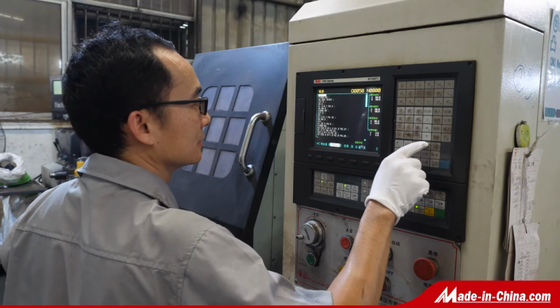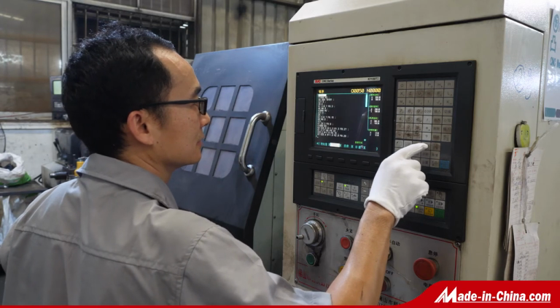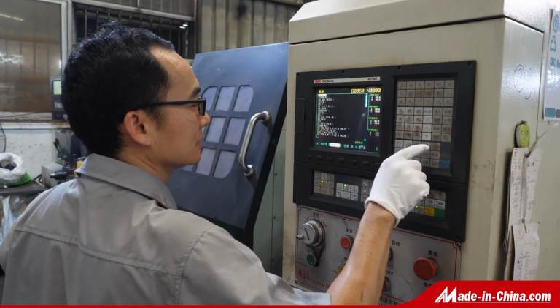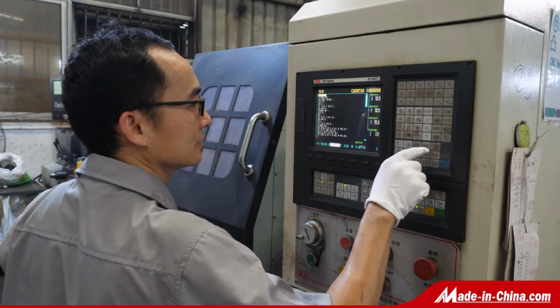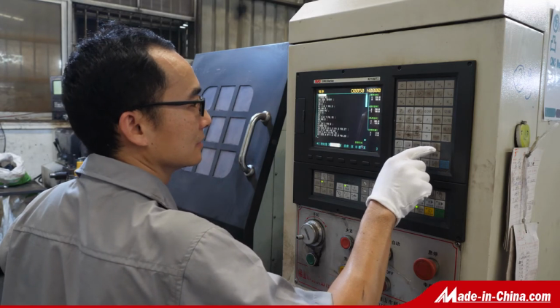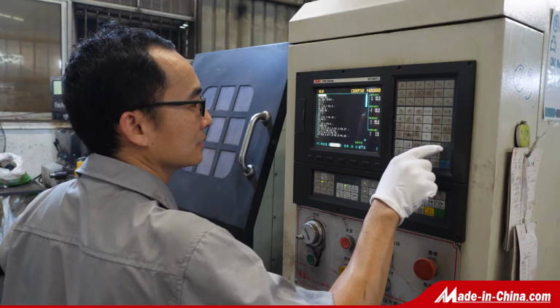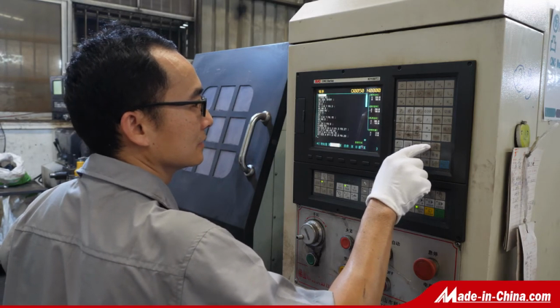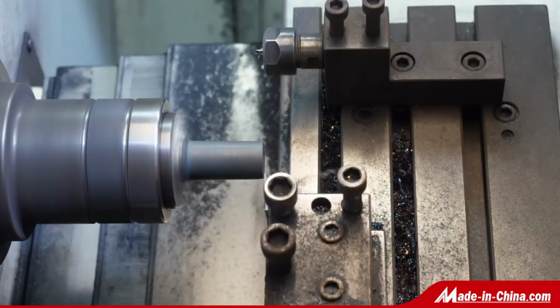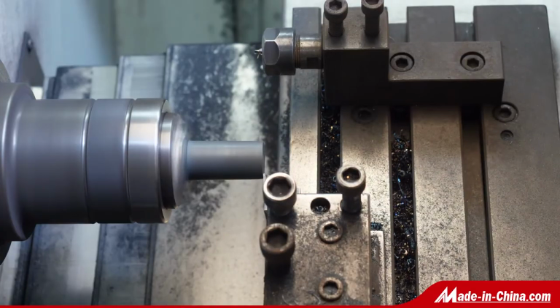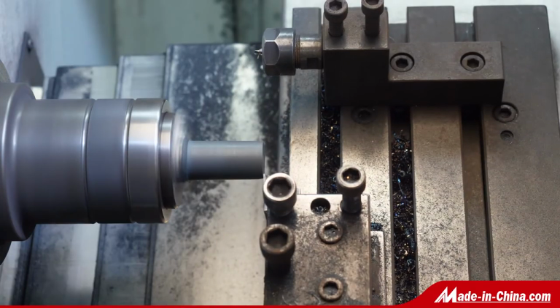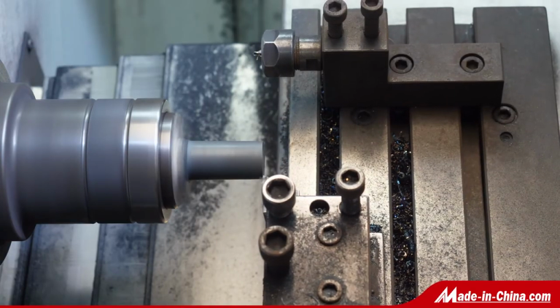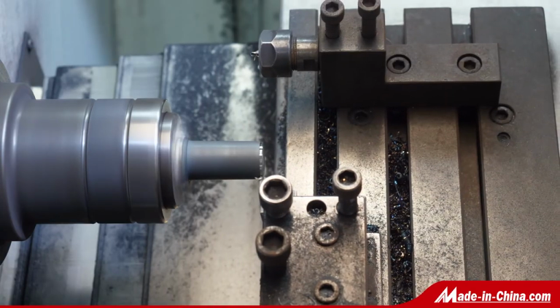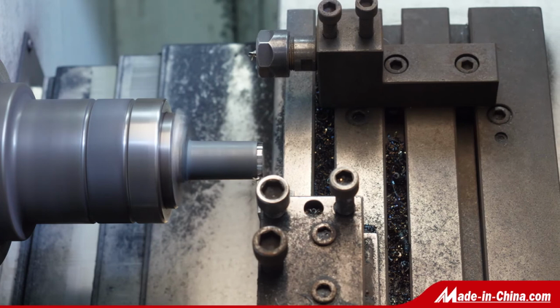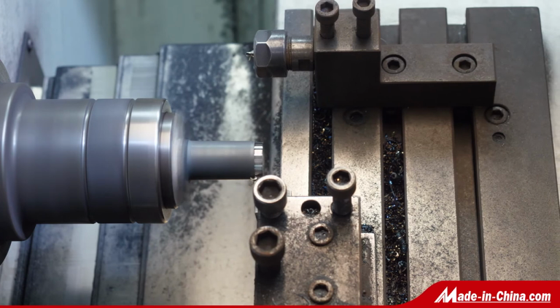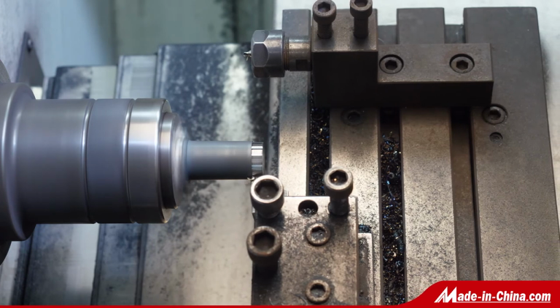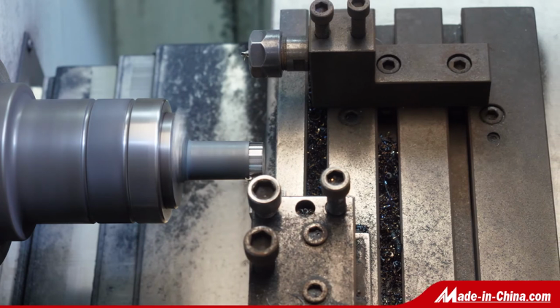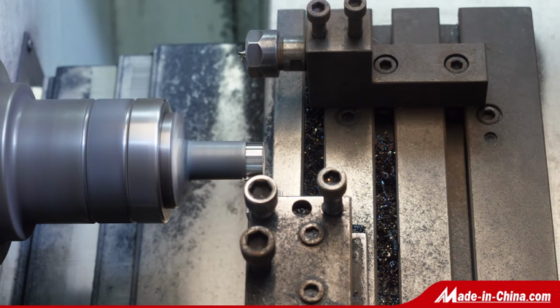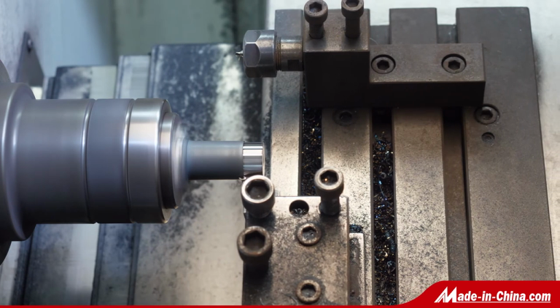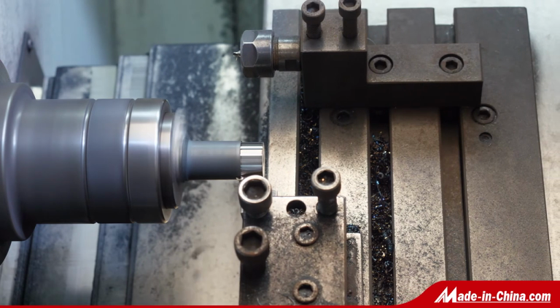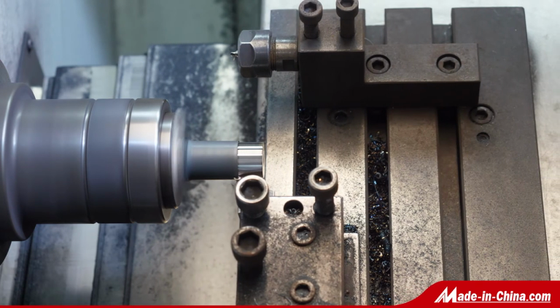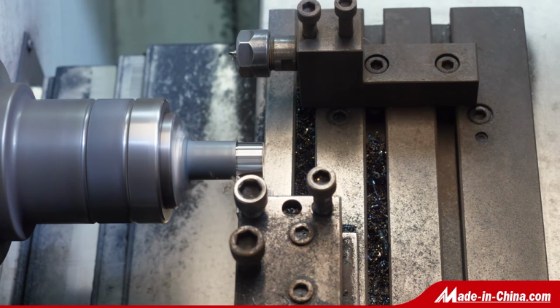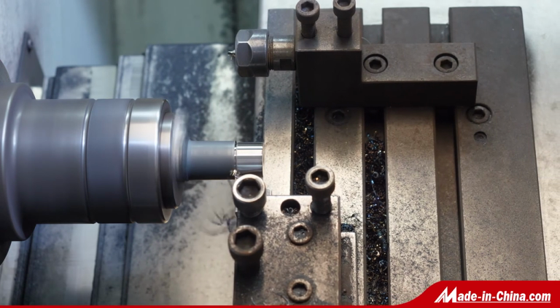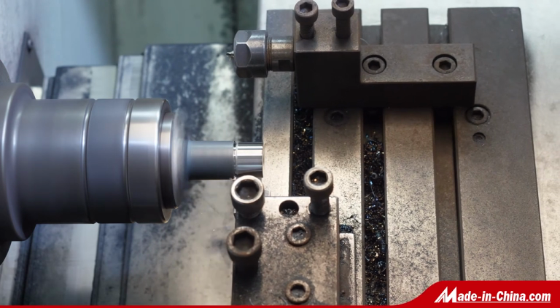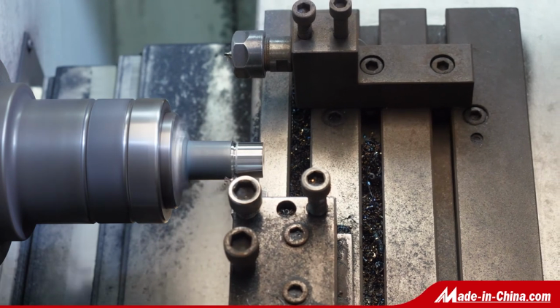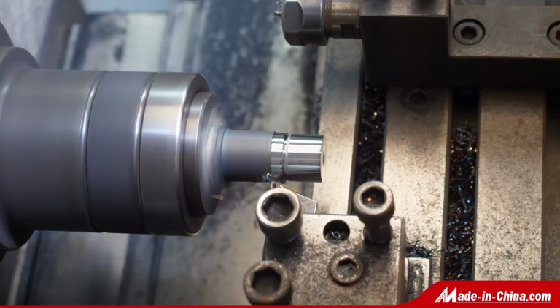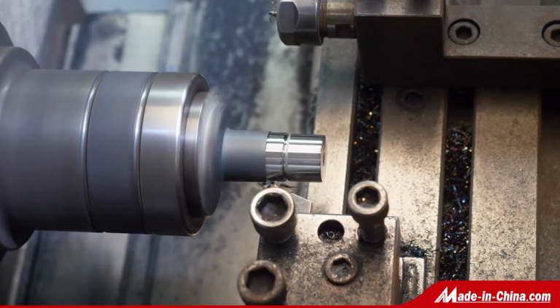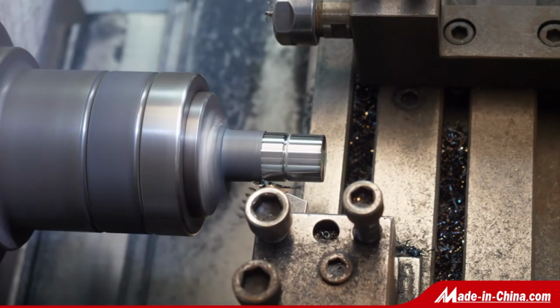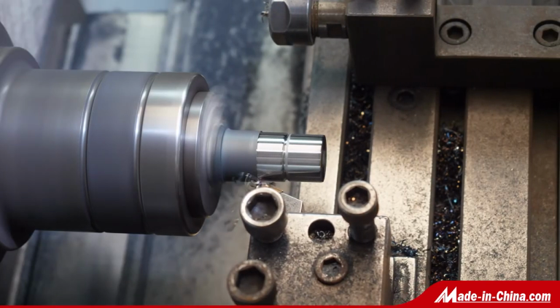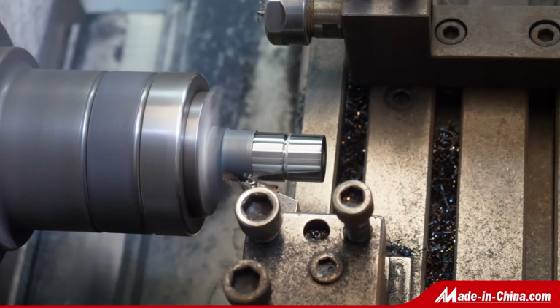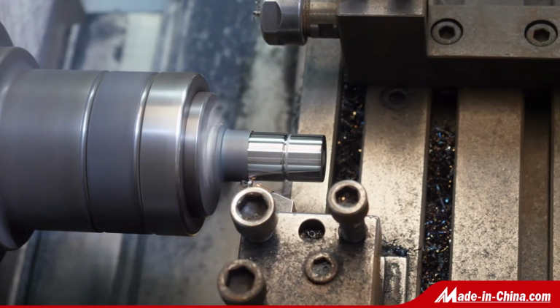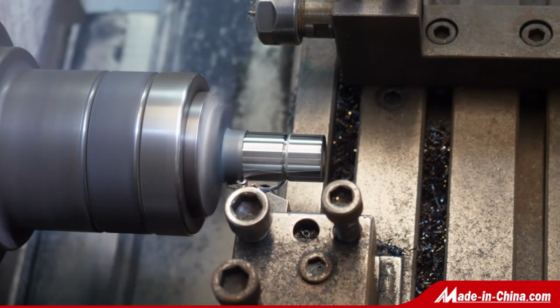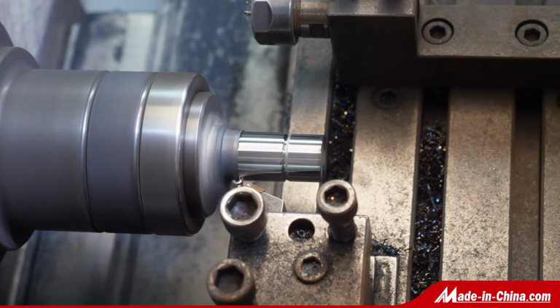The surface finish can be made in satin finish, mirror finish, golden color finish, or bulk matte finish.